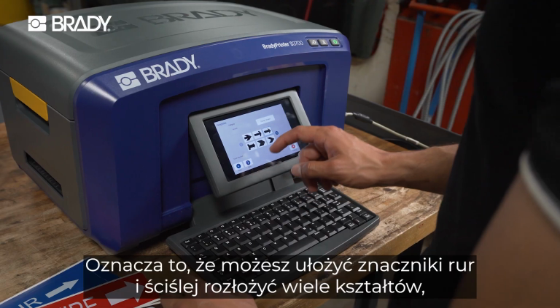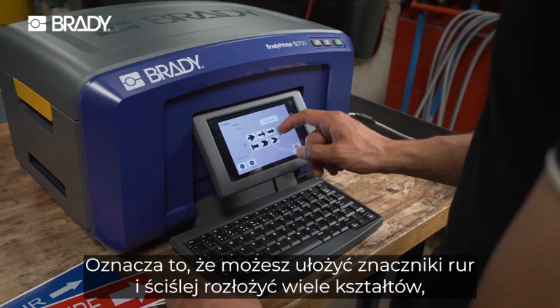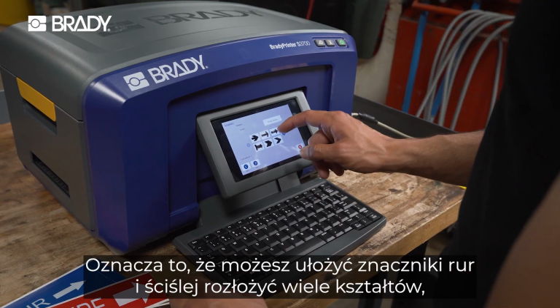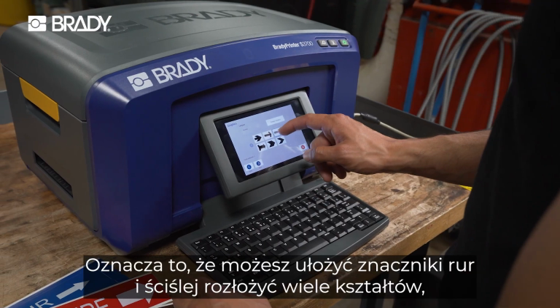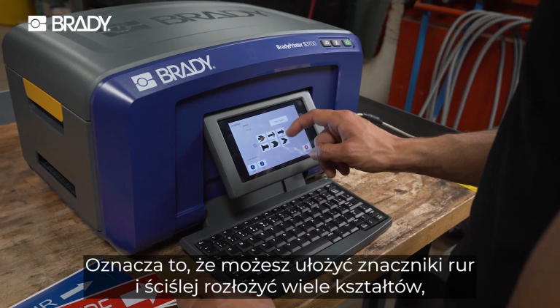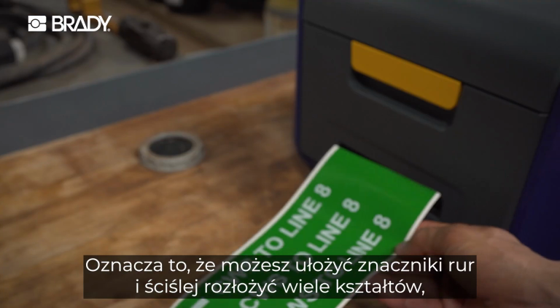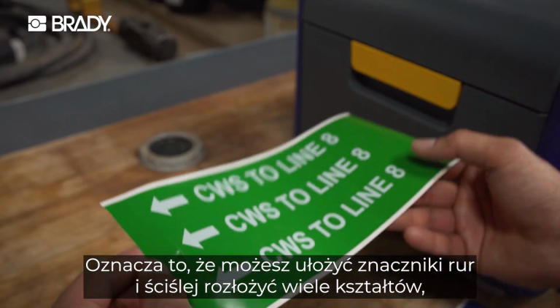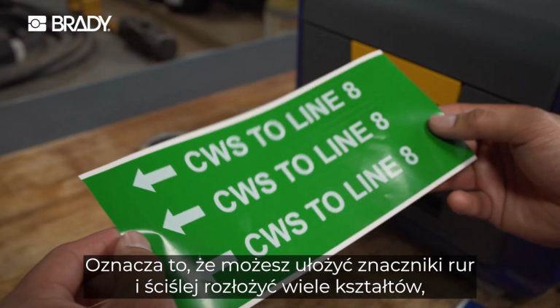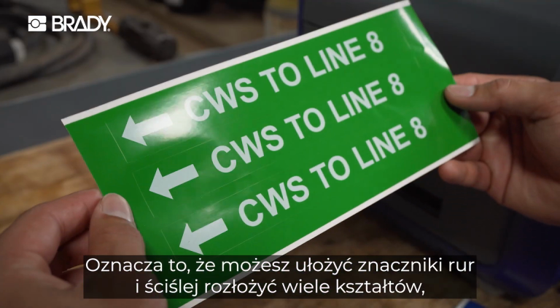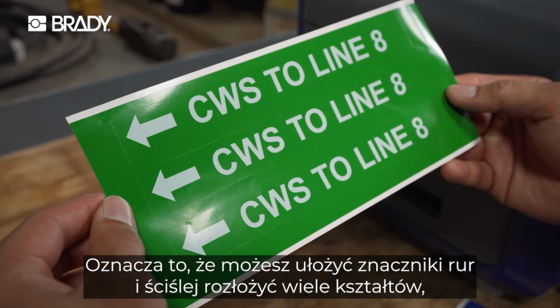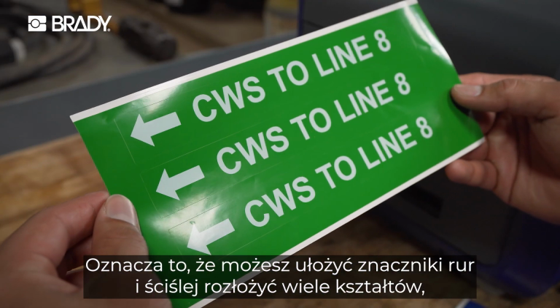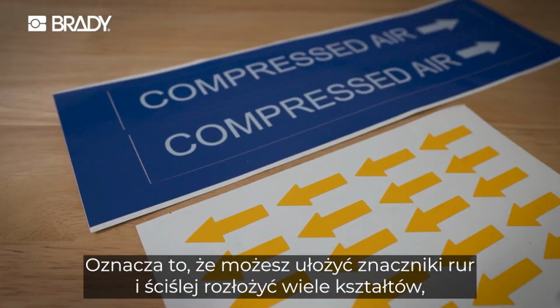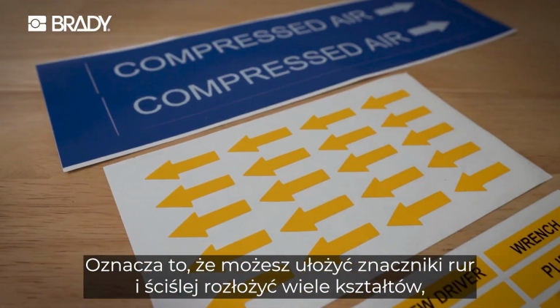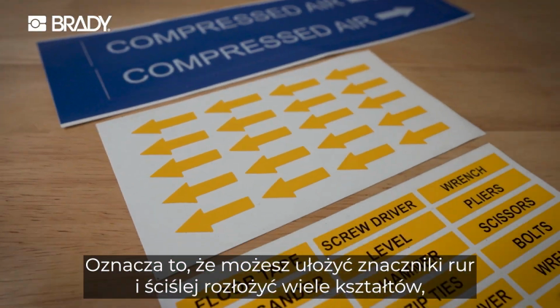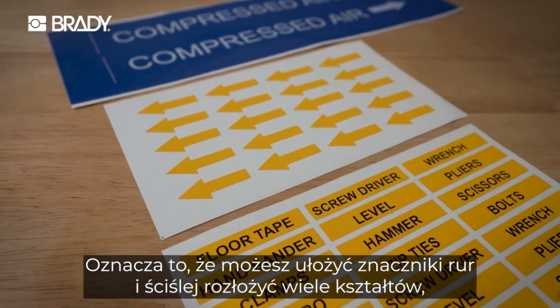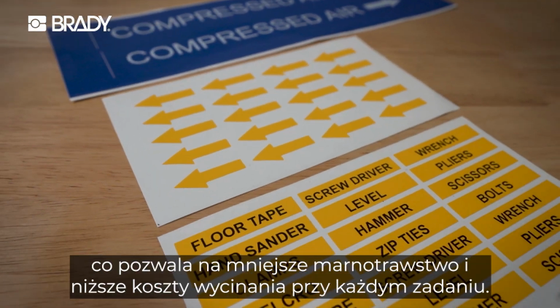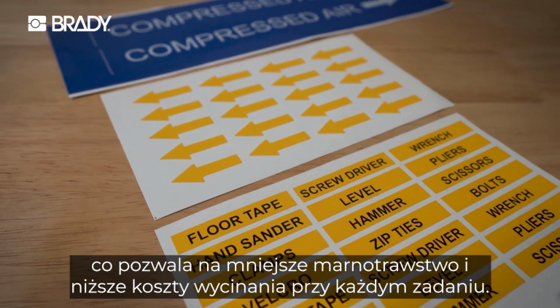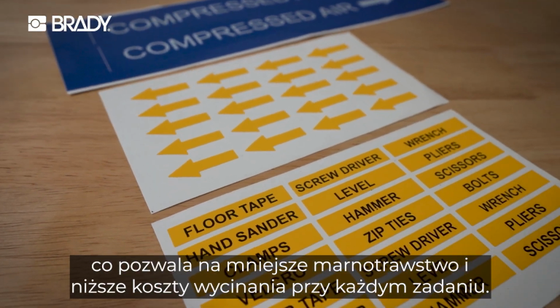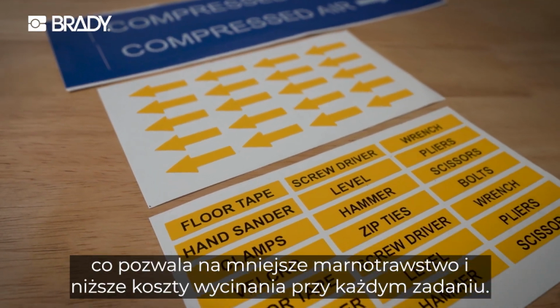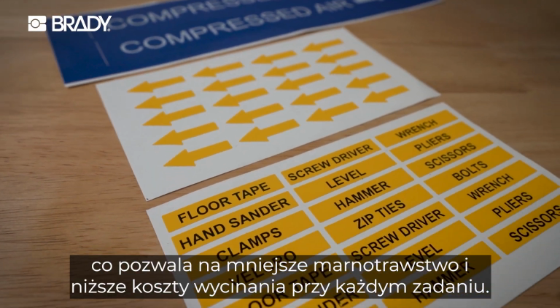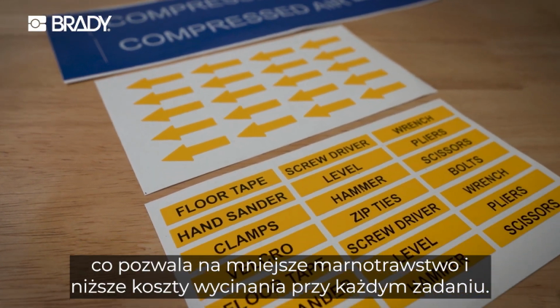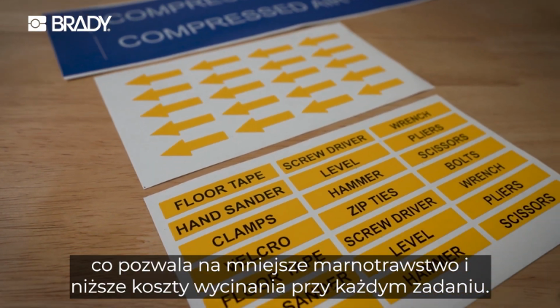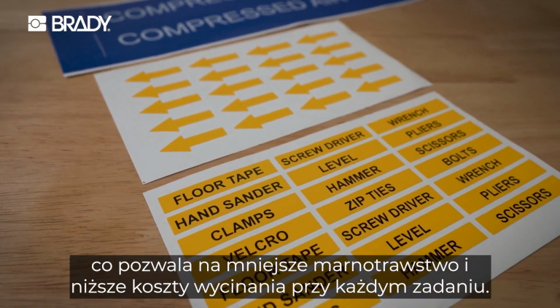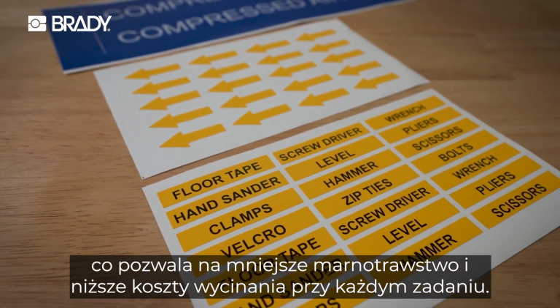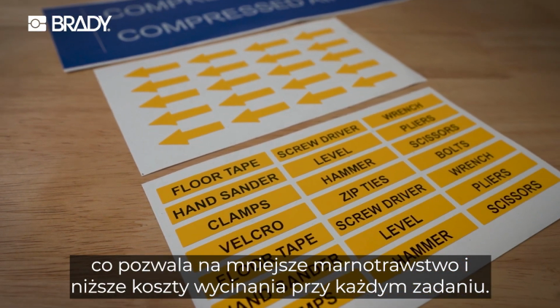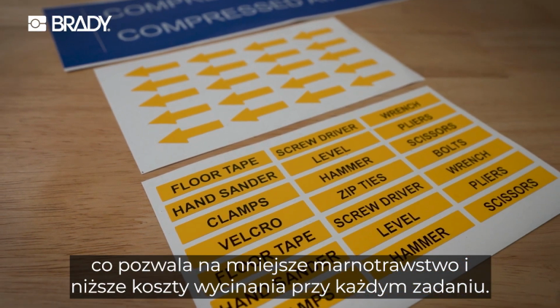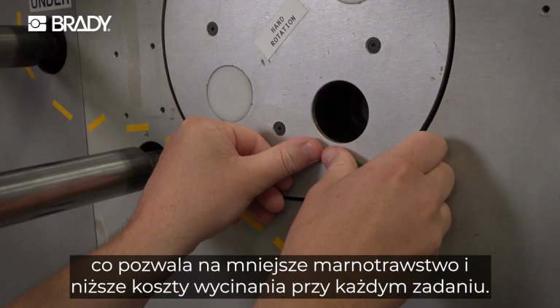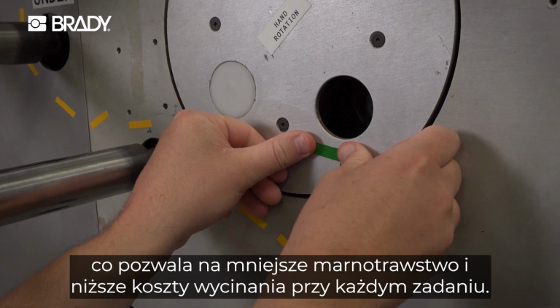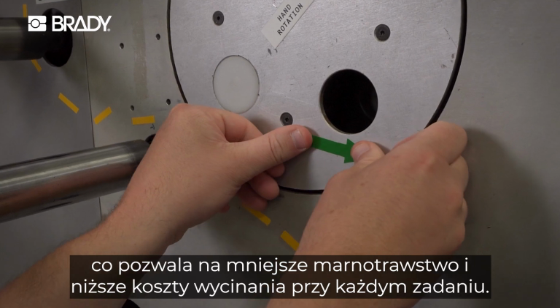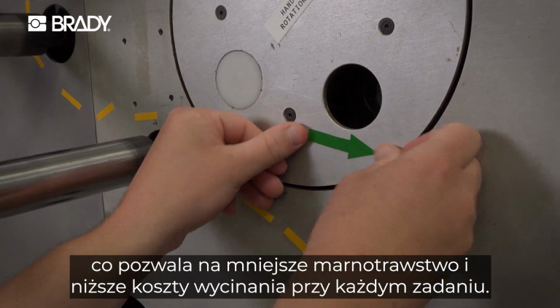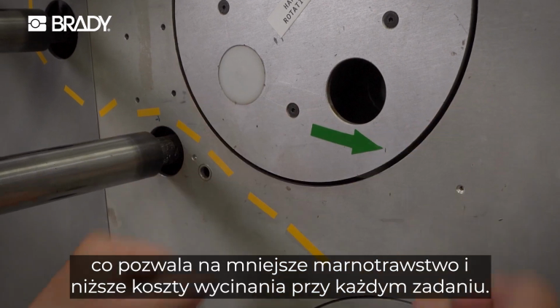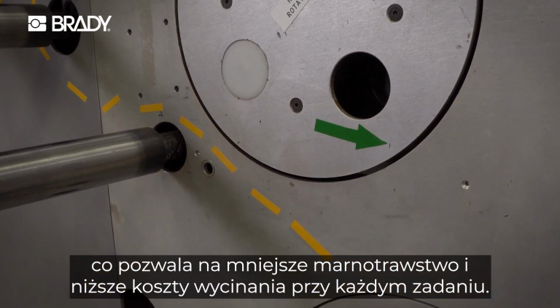Meaning you can stack pipe markers and pack multiple shapes closer together, wasting less and cutting costs with every job.